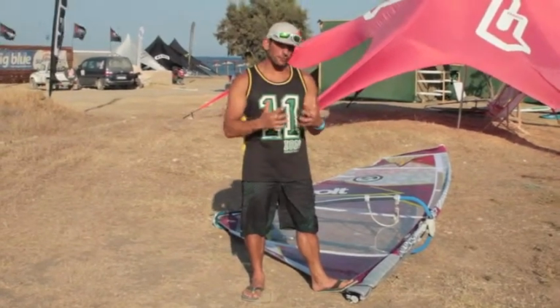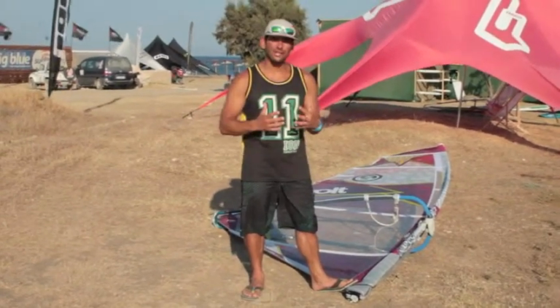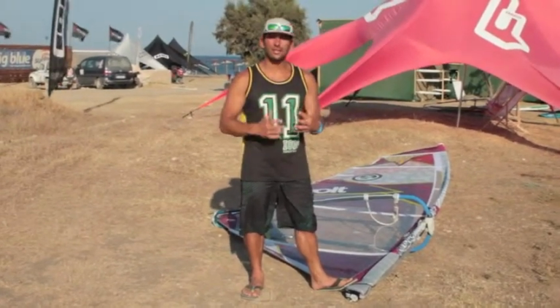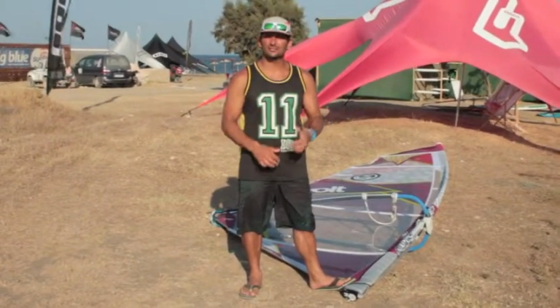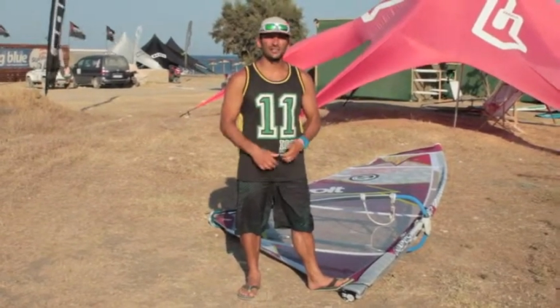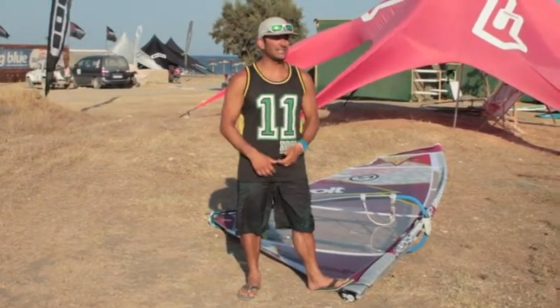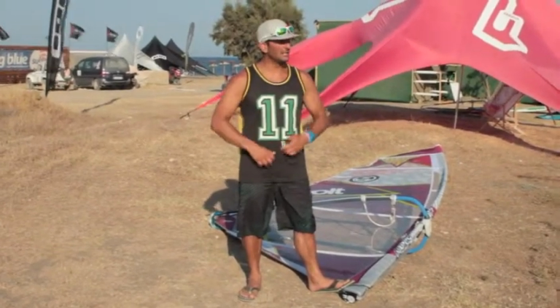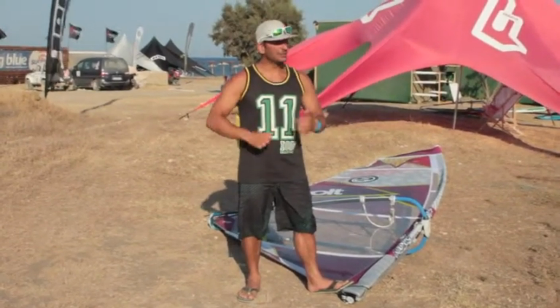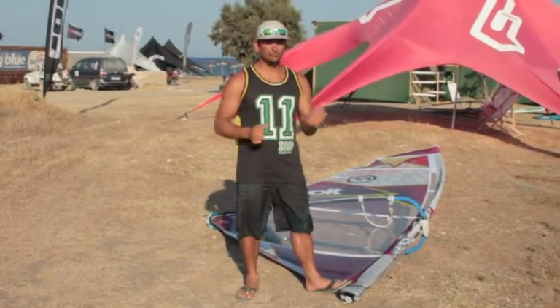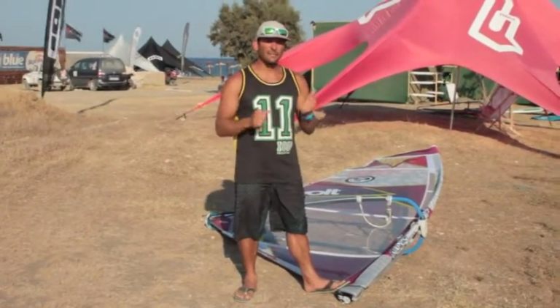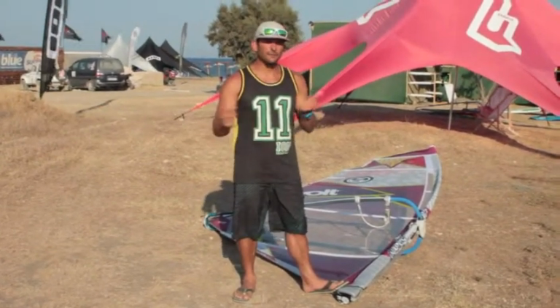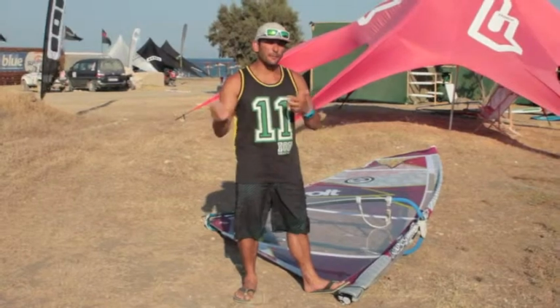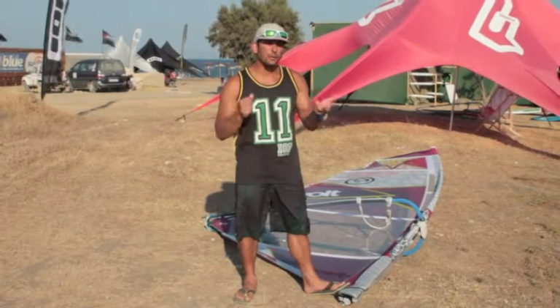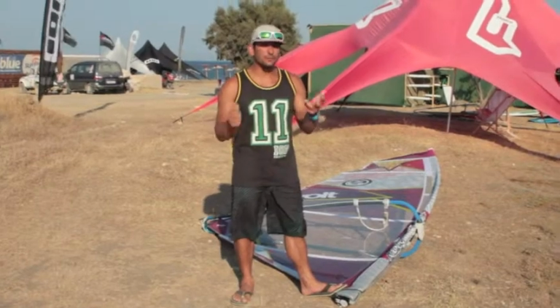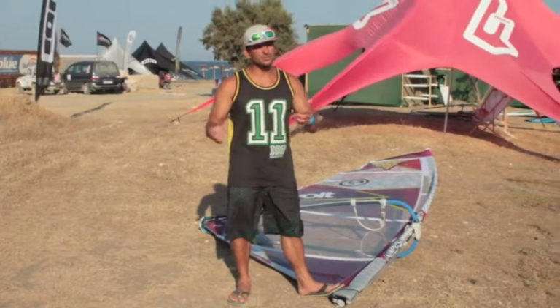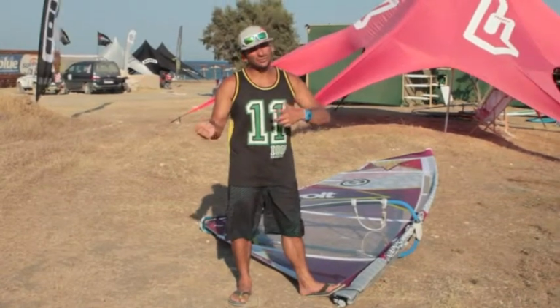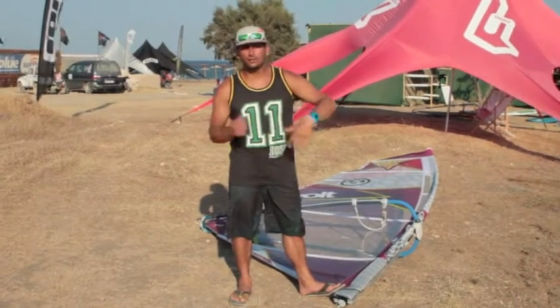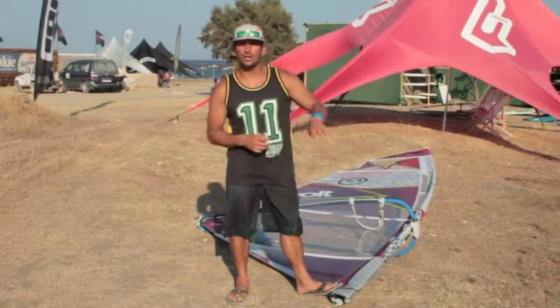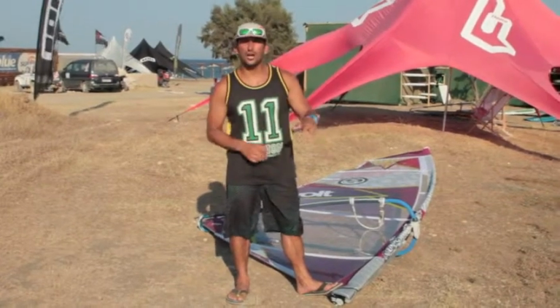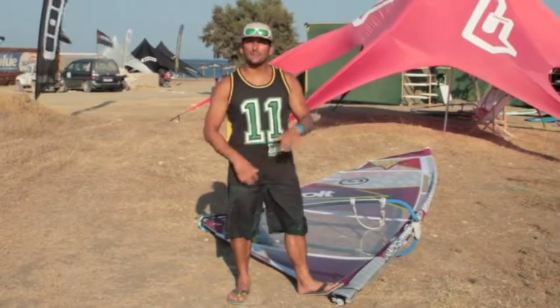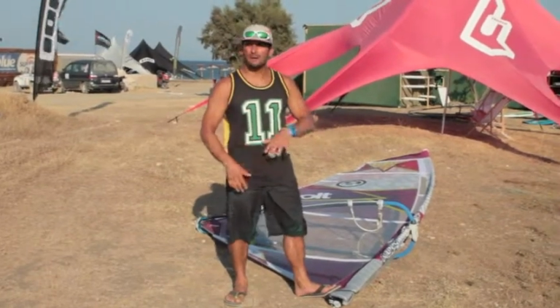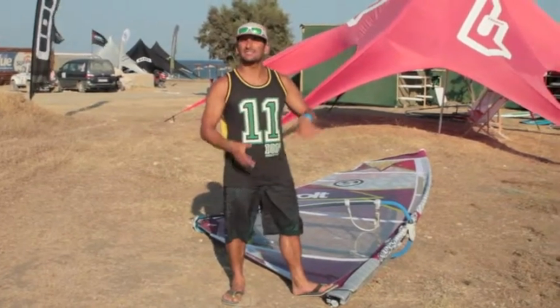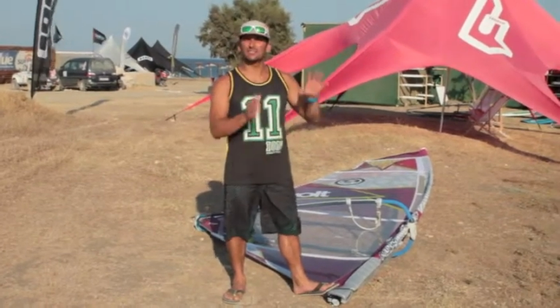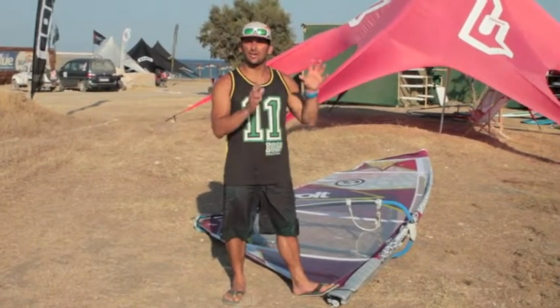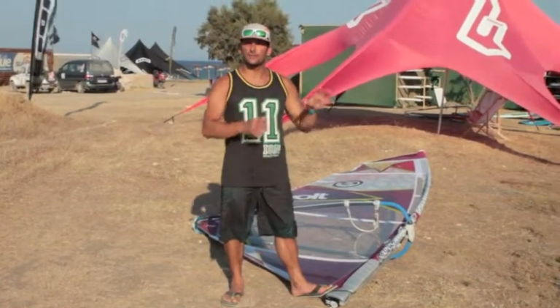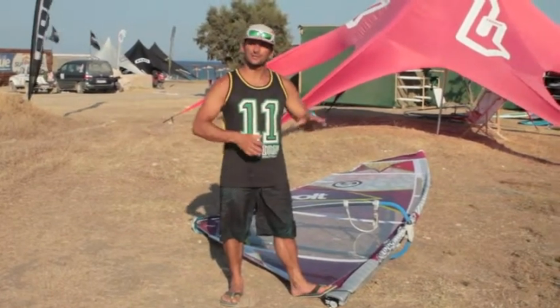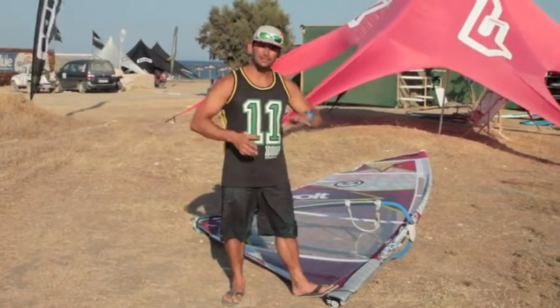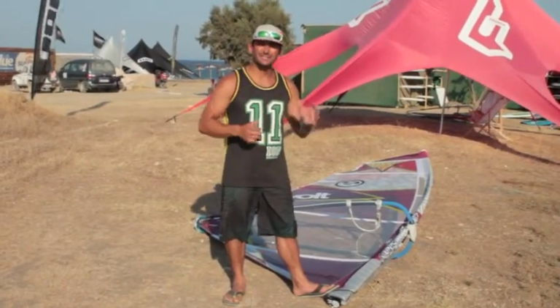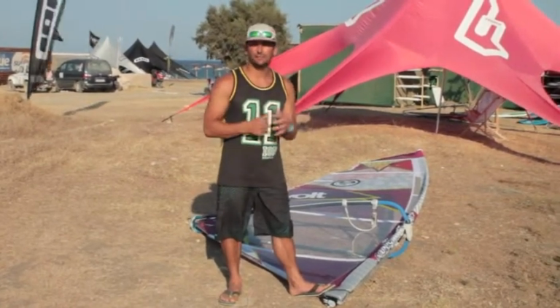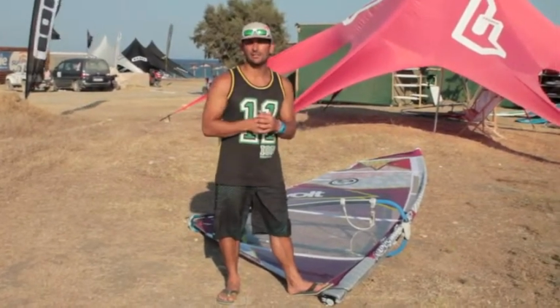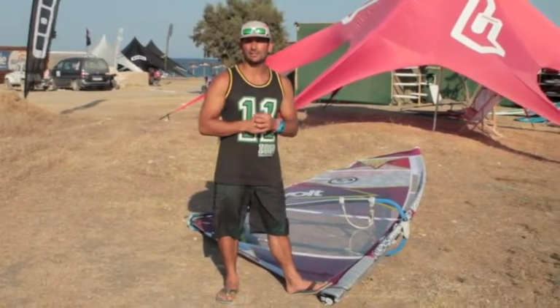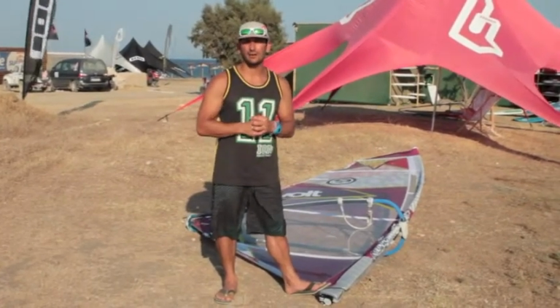It gets planing really early, feels out nice and early. Great for manoeuvres, duck jibes, basic jumps, basic freestyle.